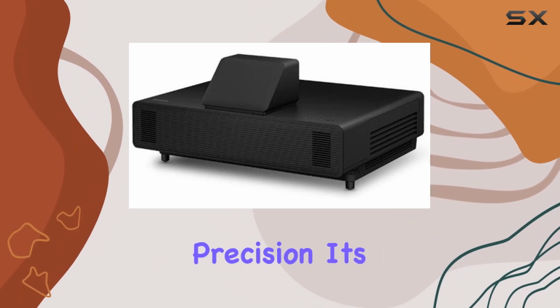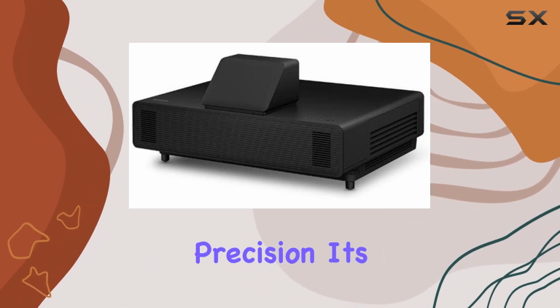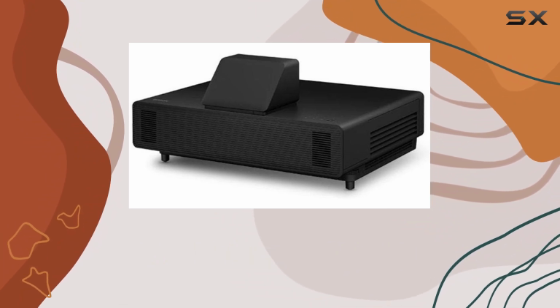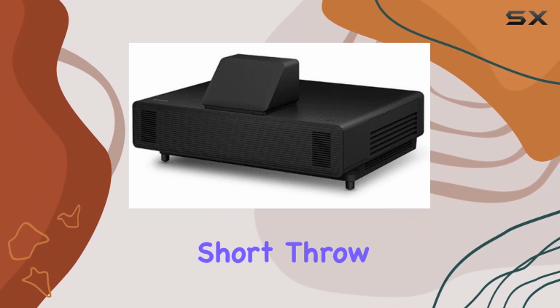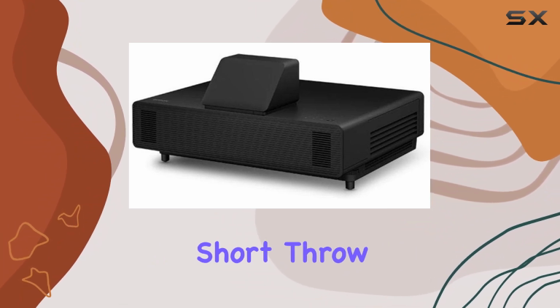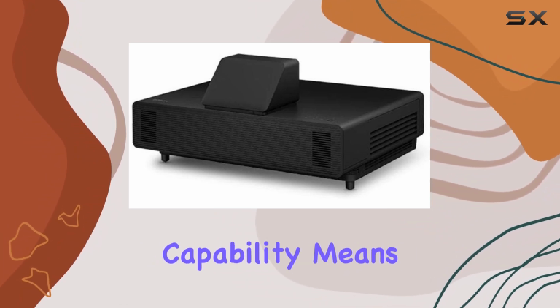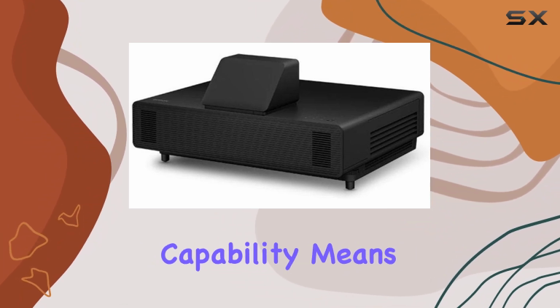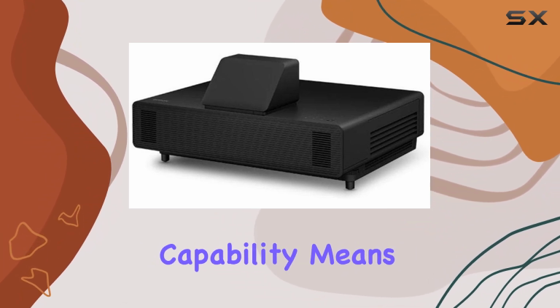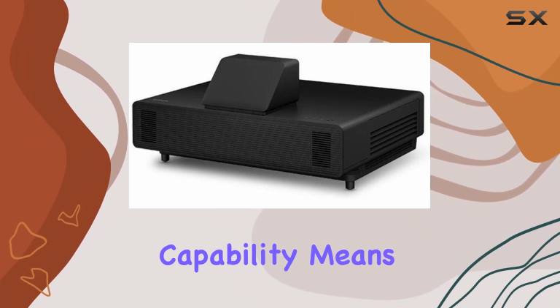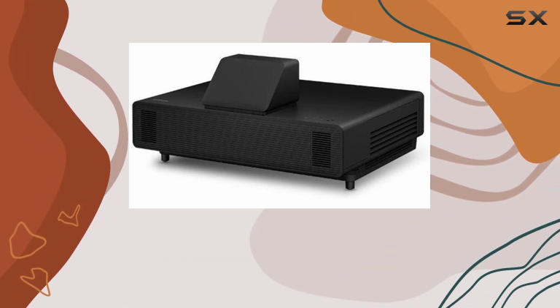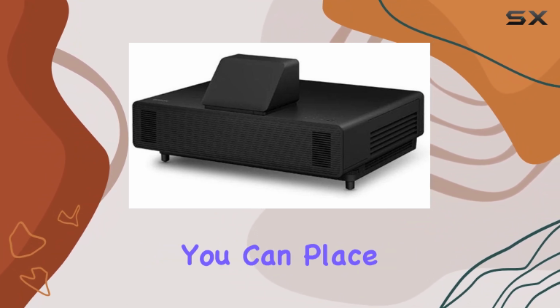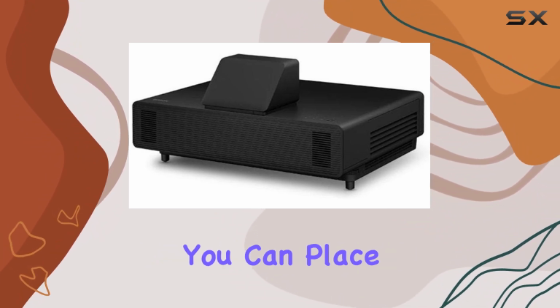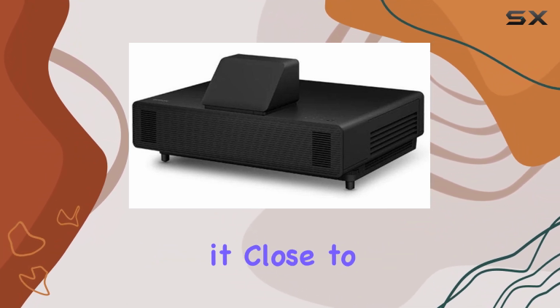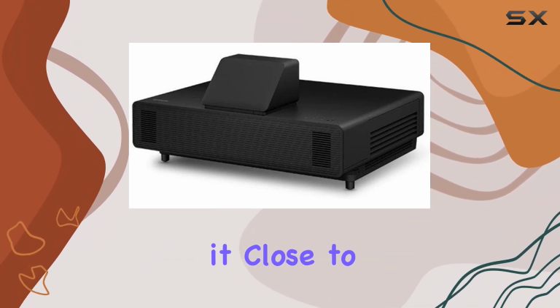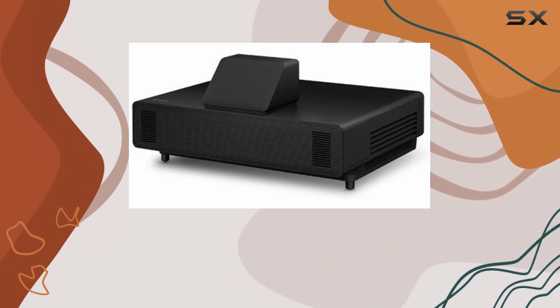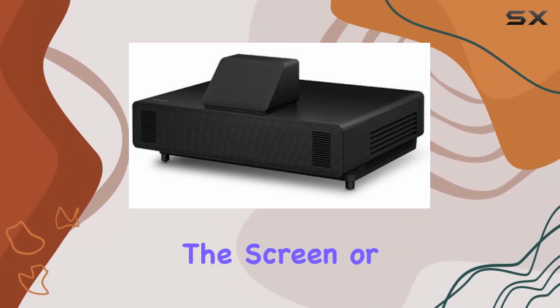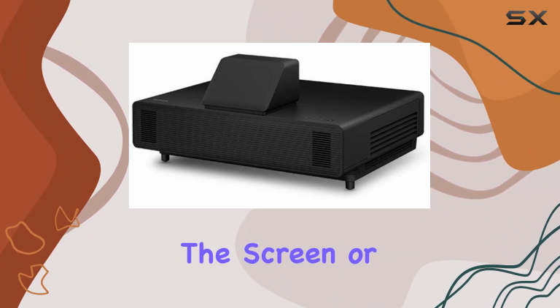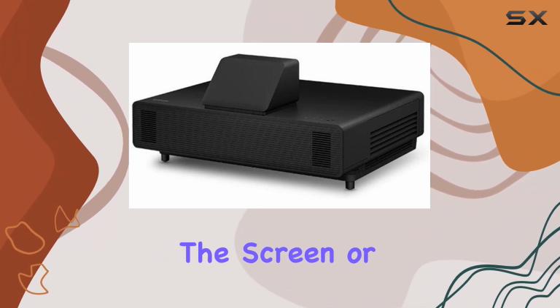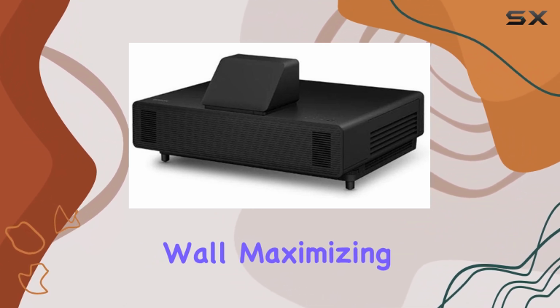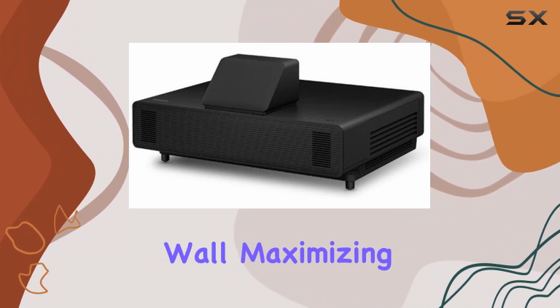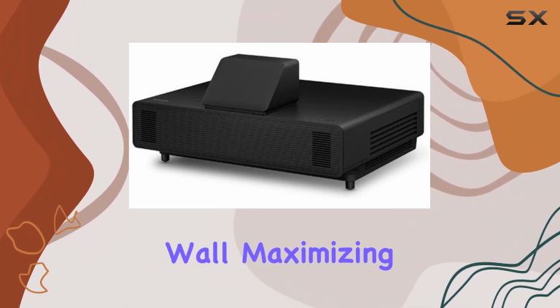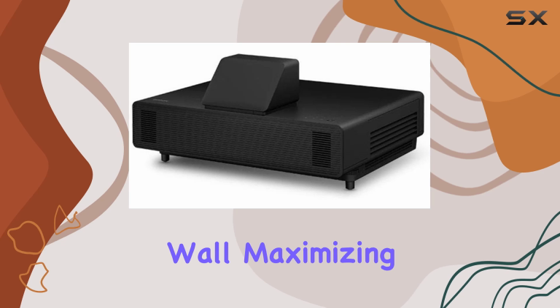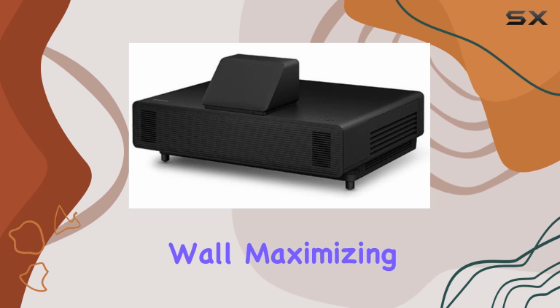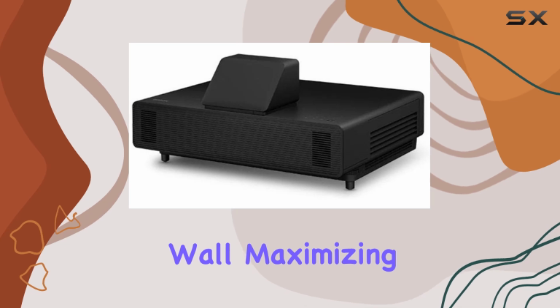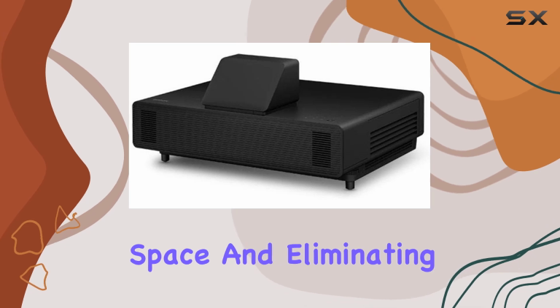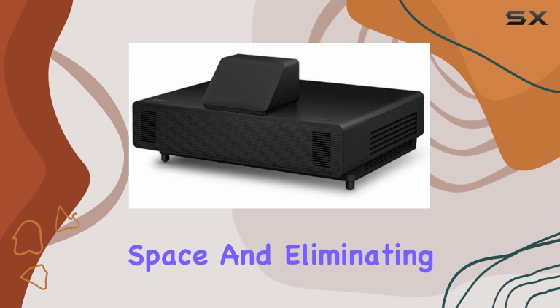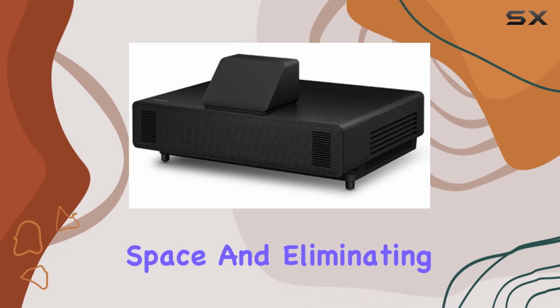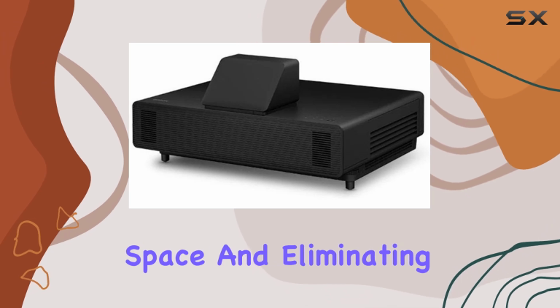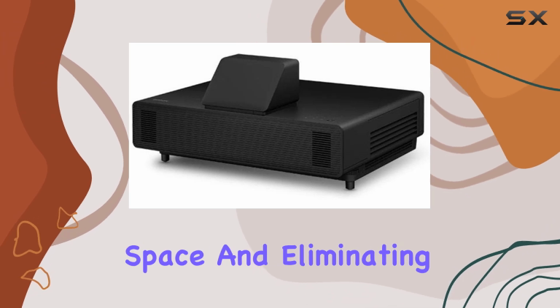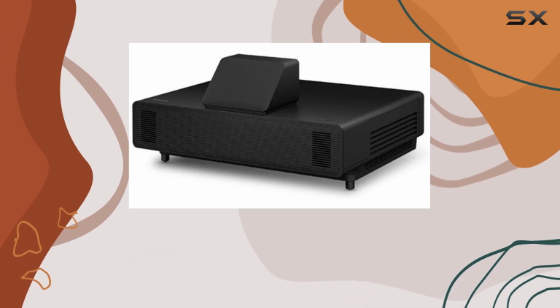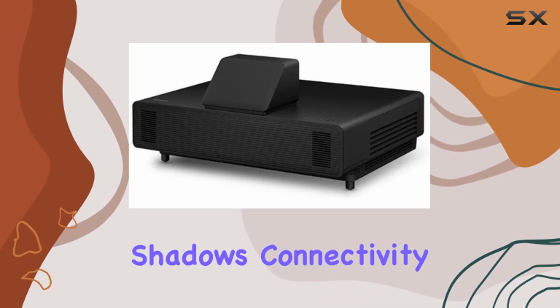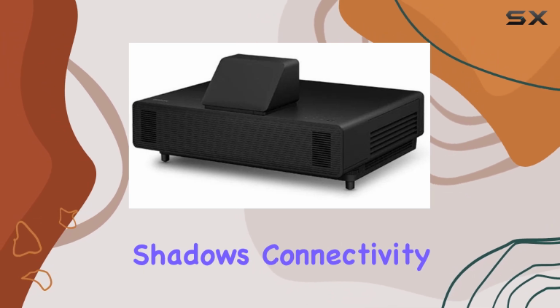Its short throw capability means you can place it close to the screen or wall, maximizing space and eliminating shadows.